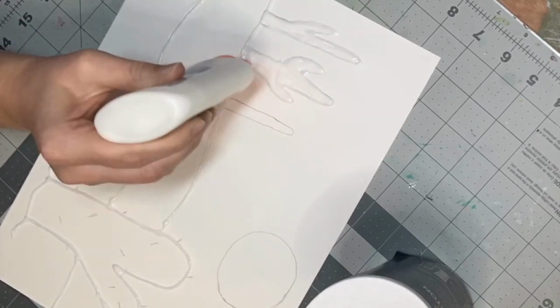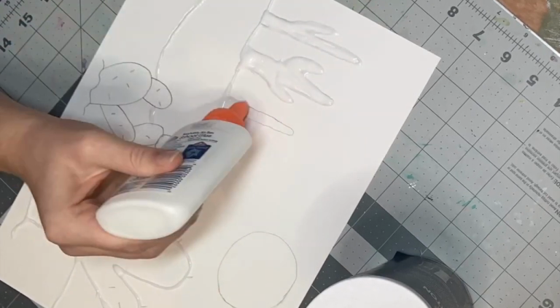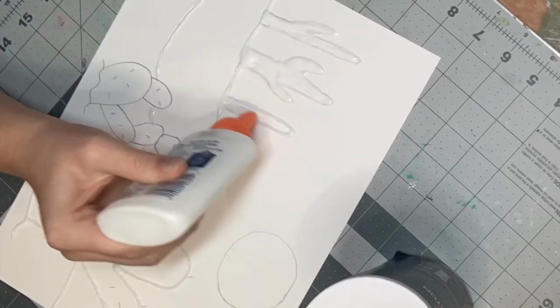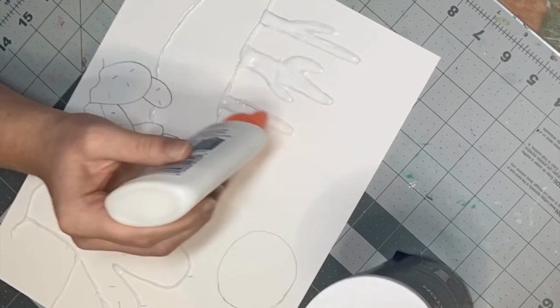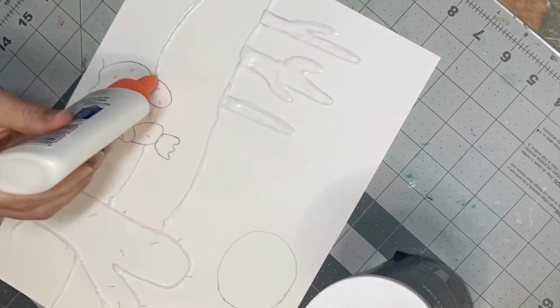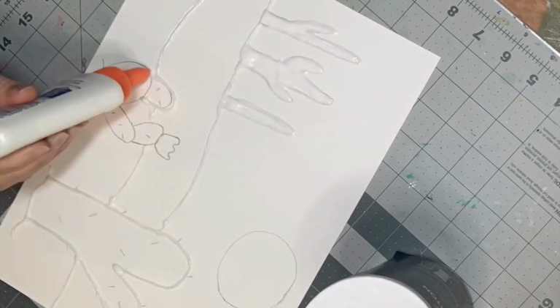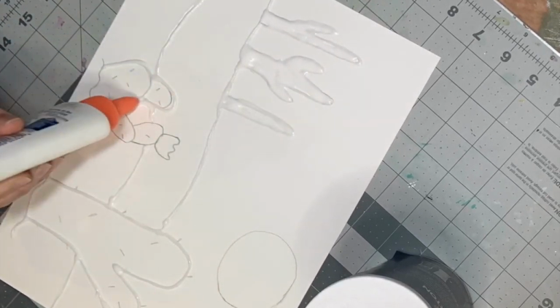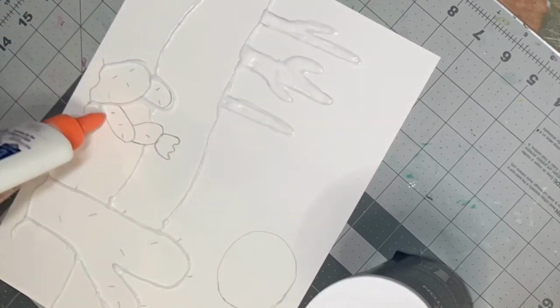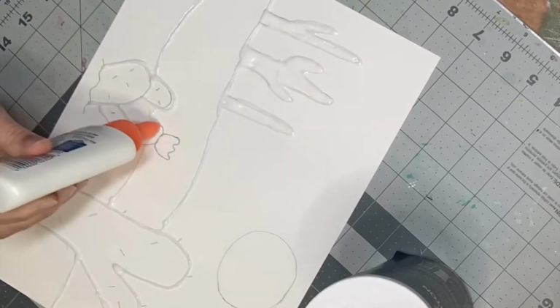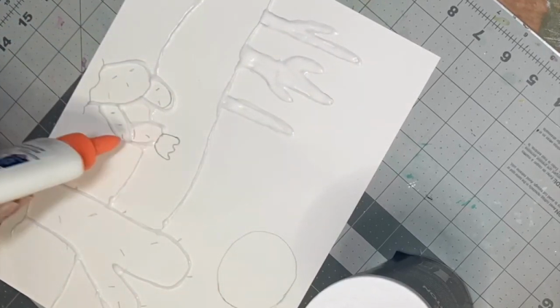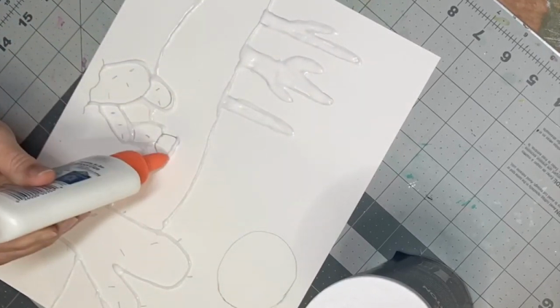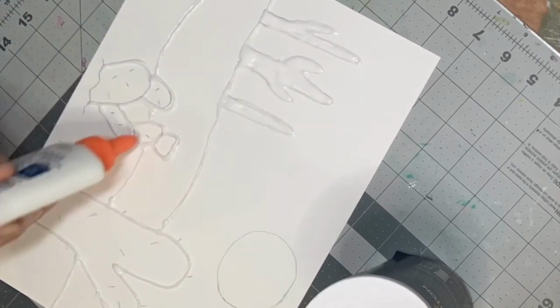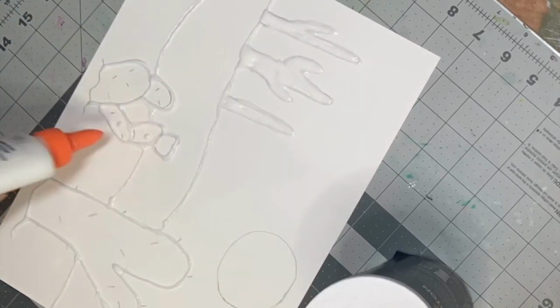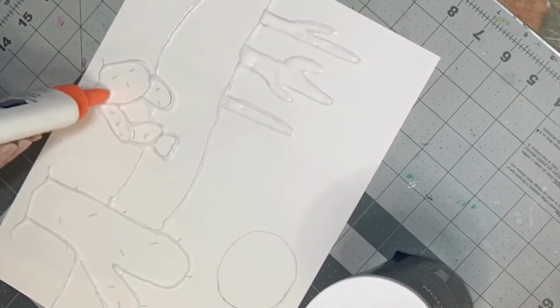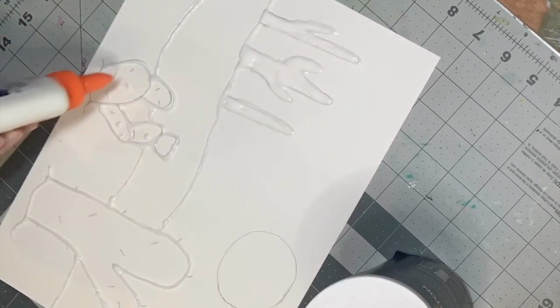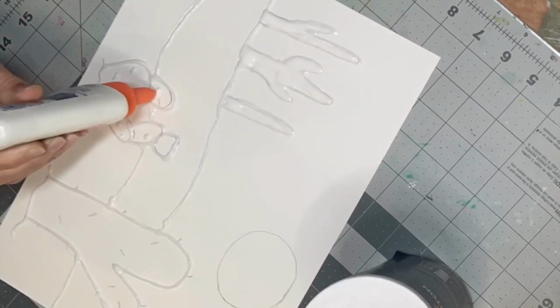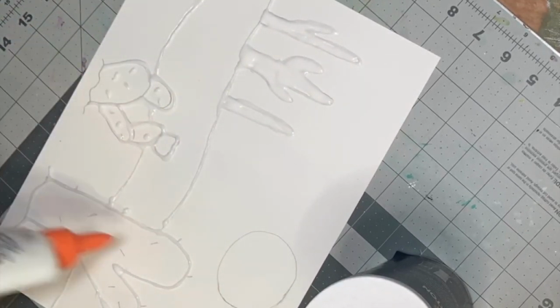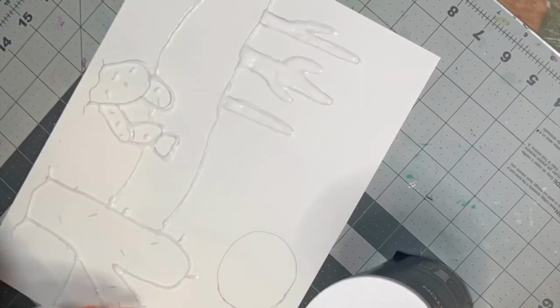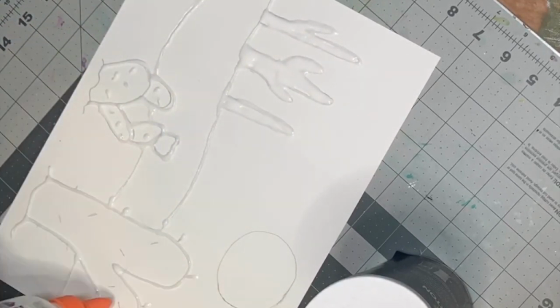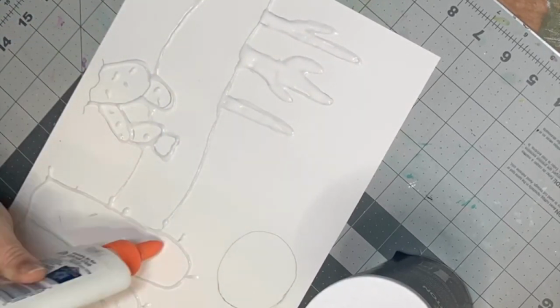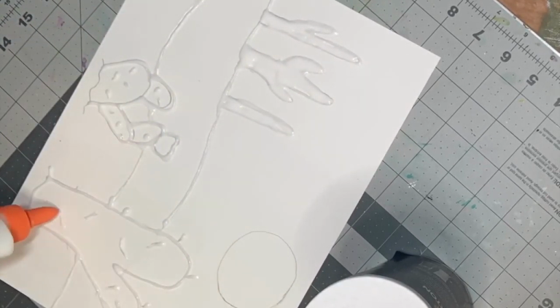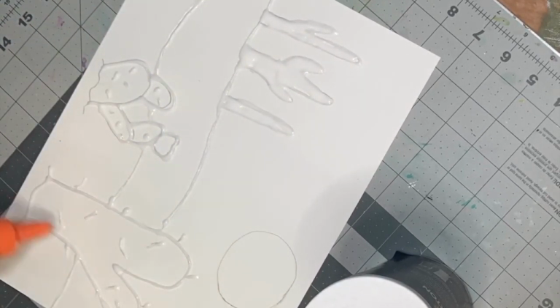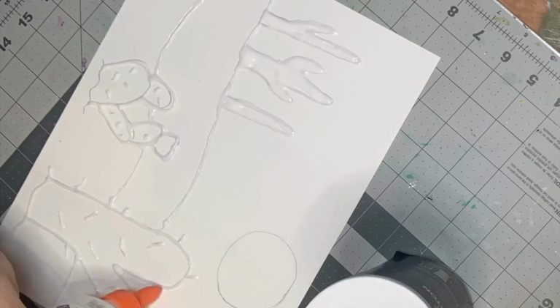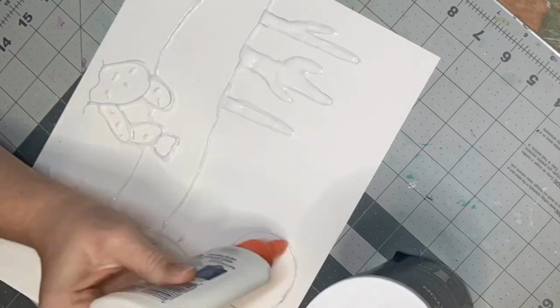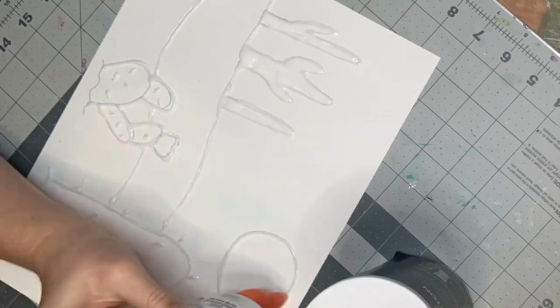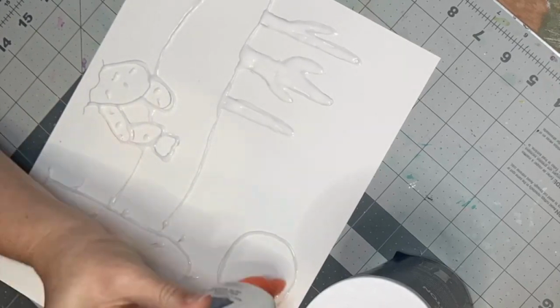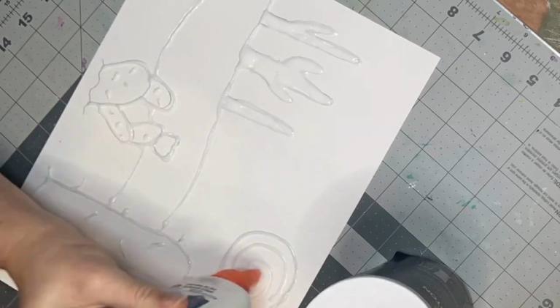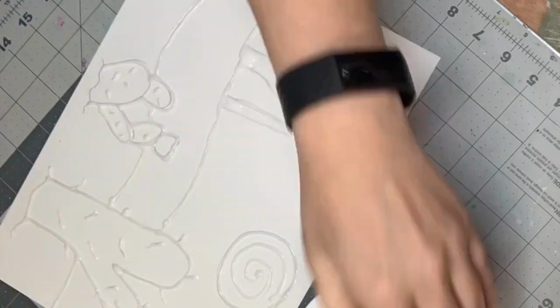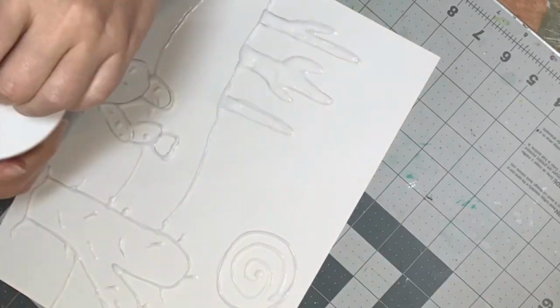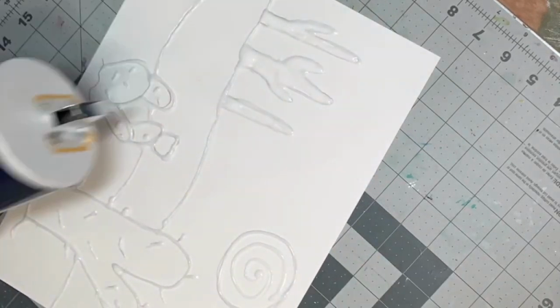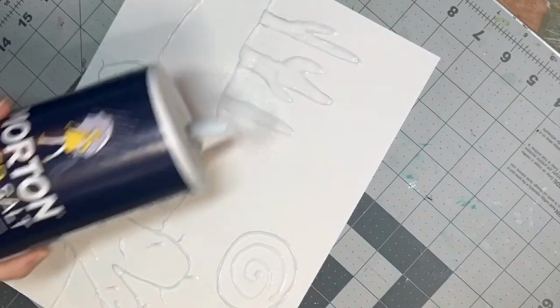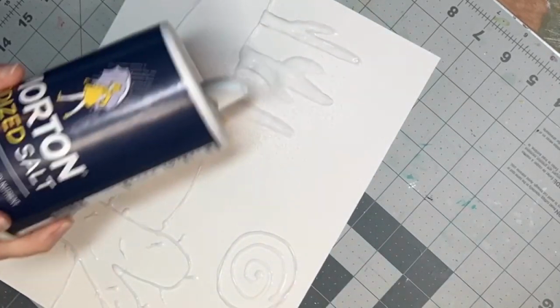Next, generously pour the salt on all the glue areas. Let it dry for about a day.